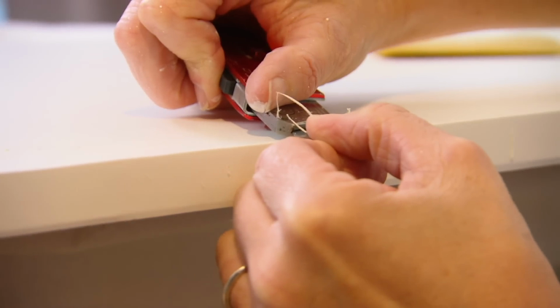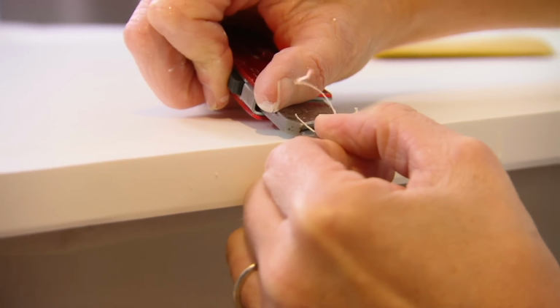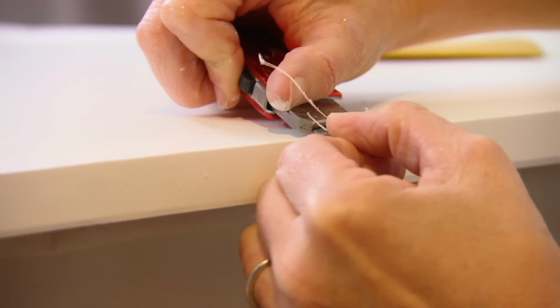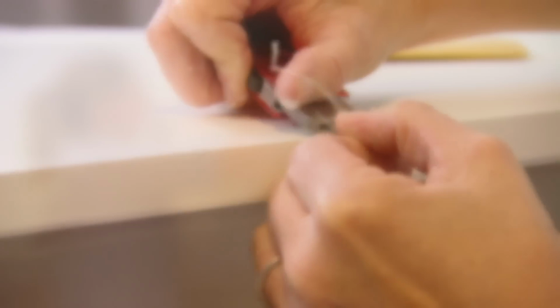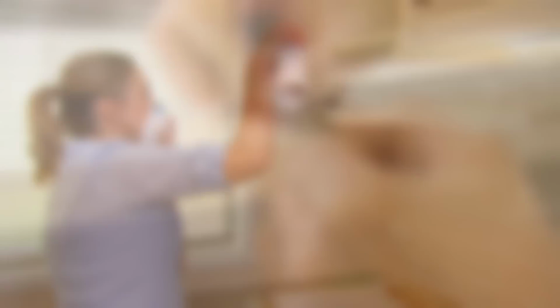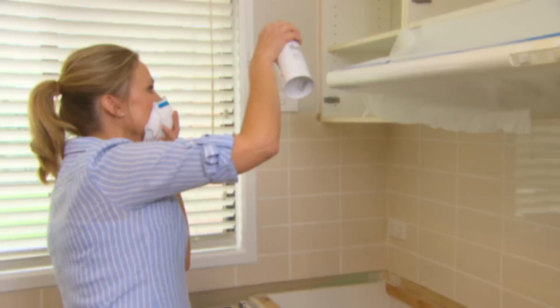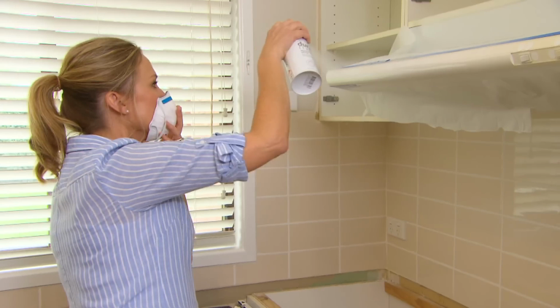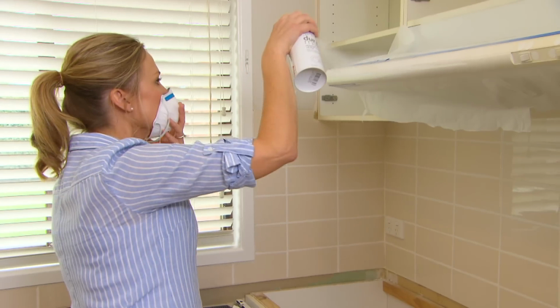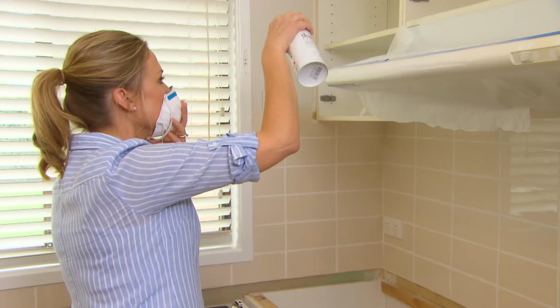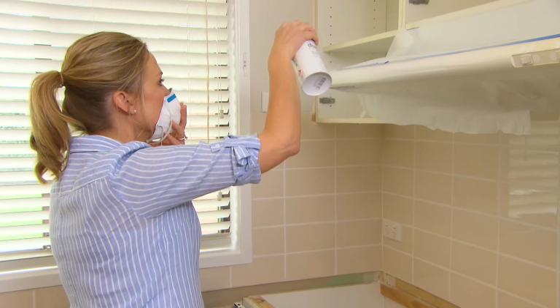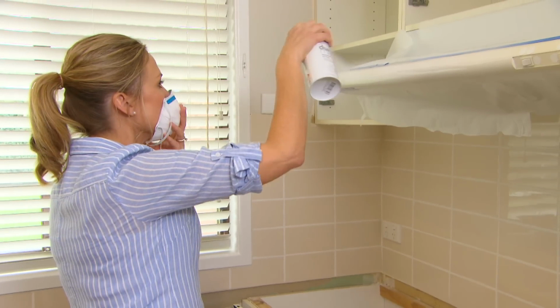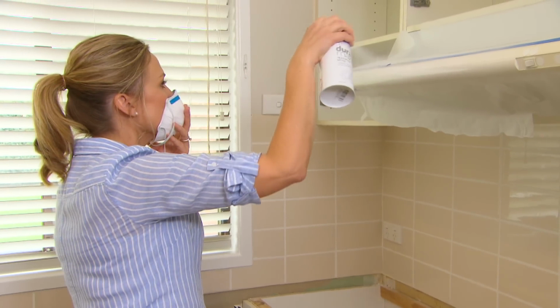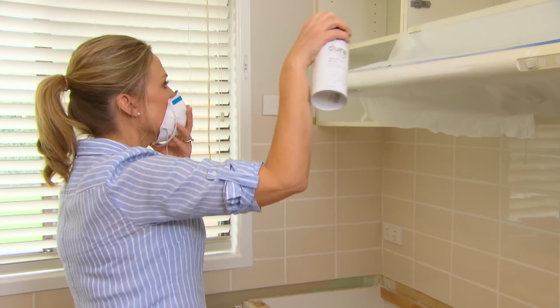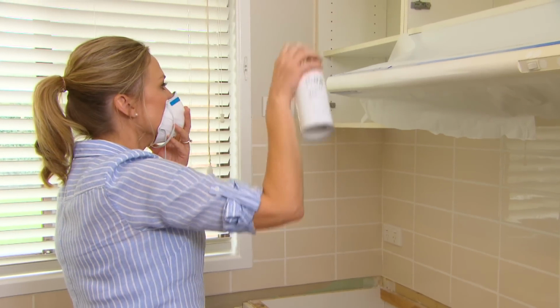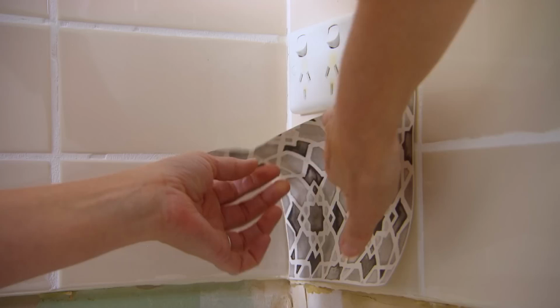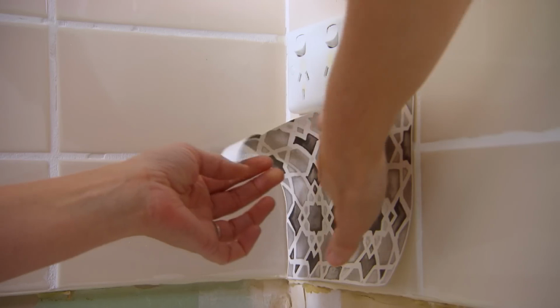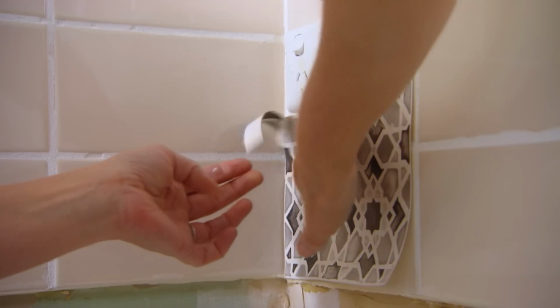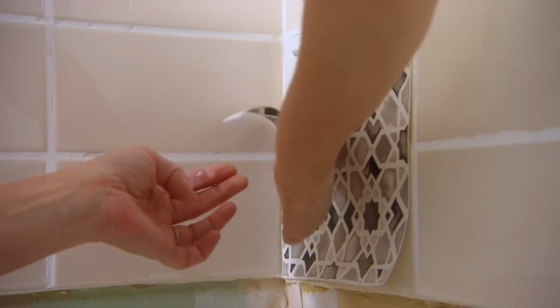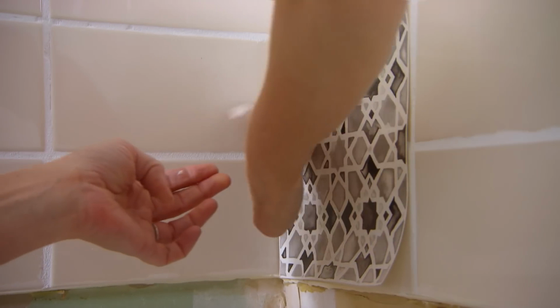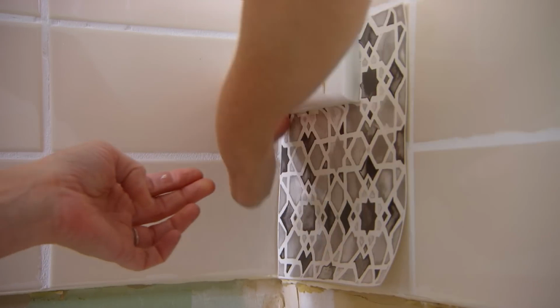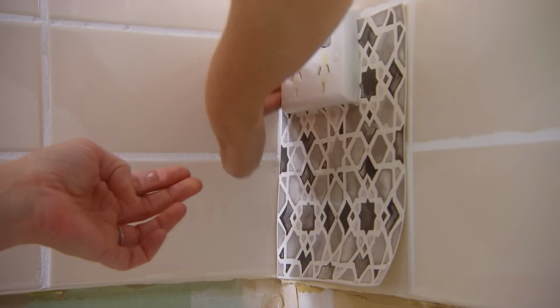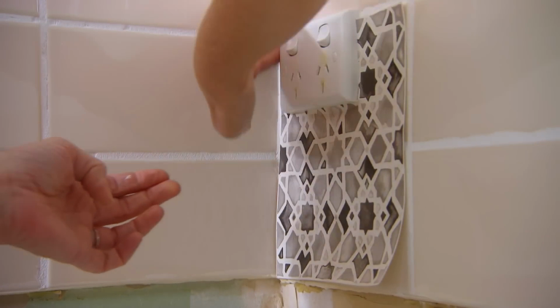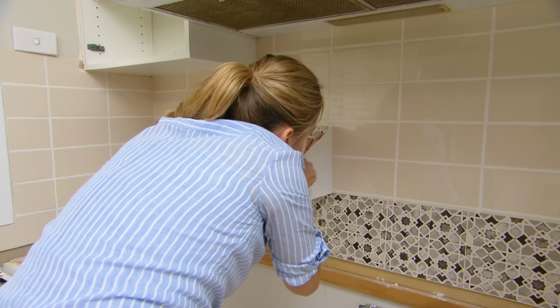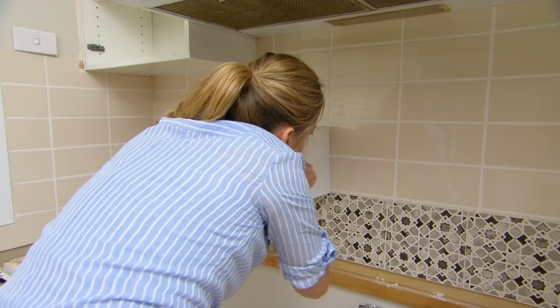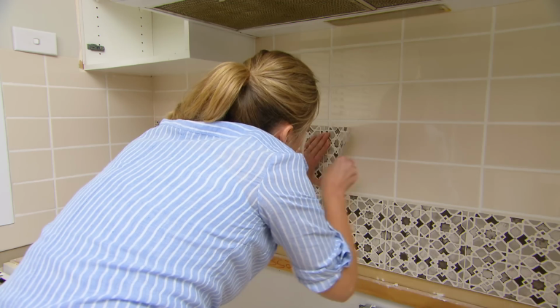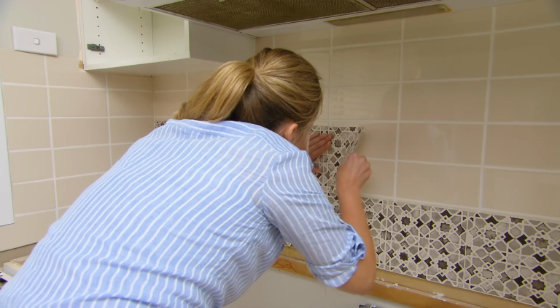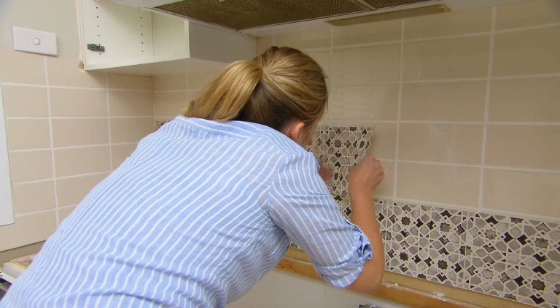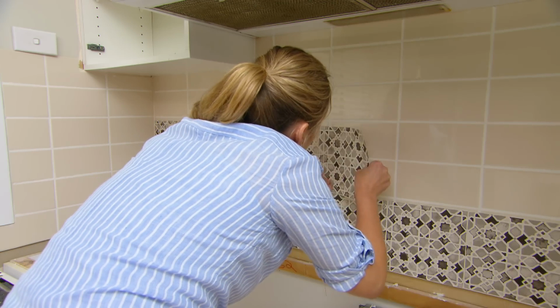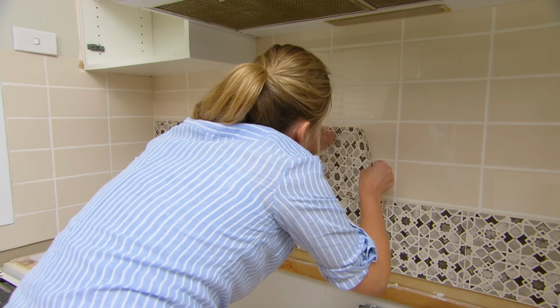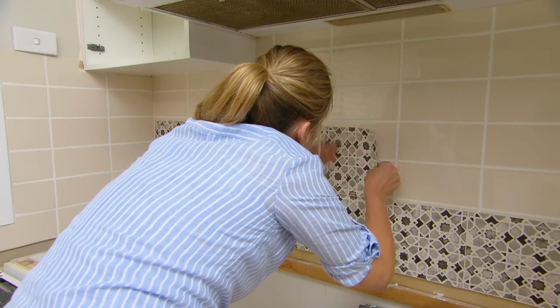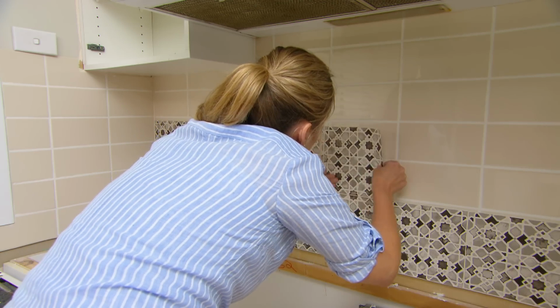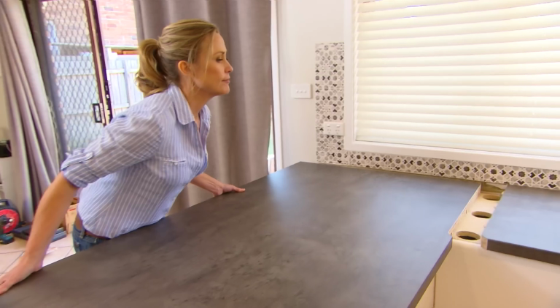A little later, with some more cosmetic changes, the original beige kitchen is unrecognisable.